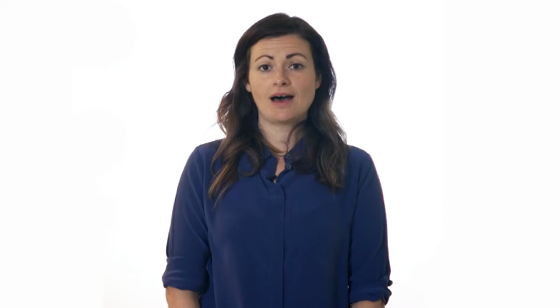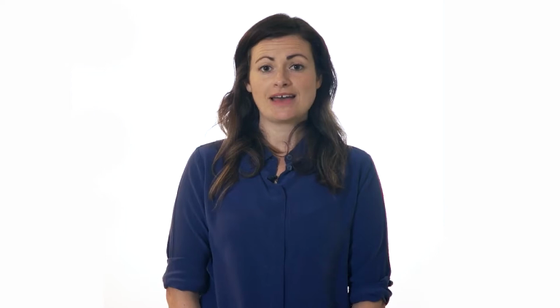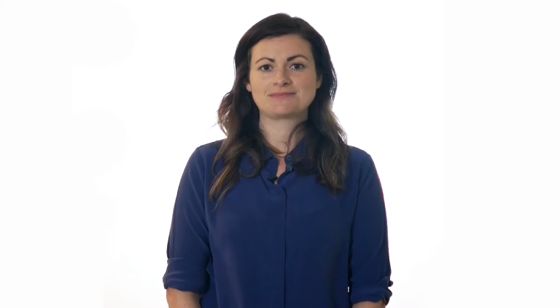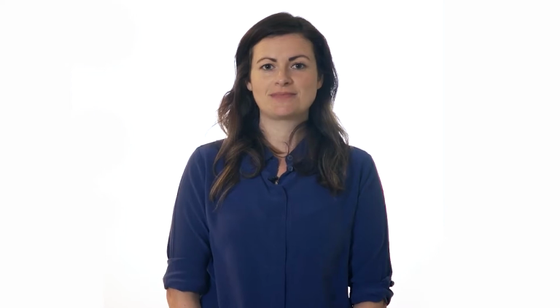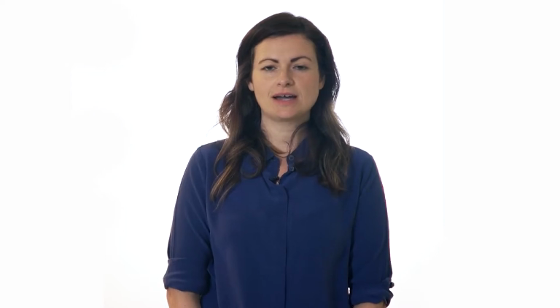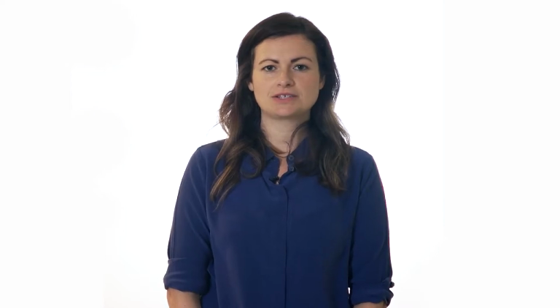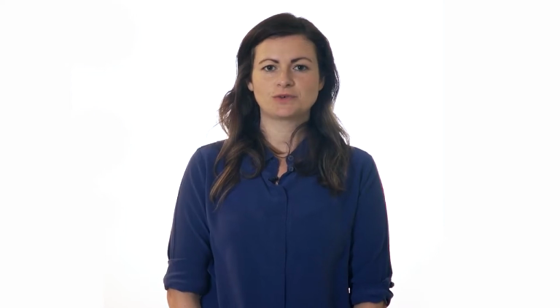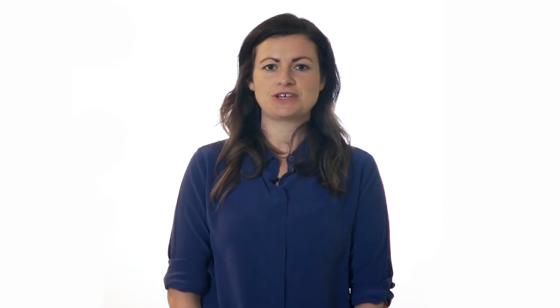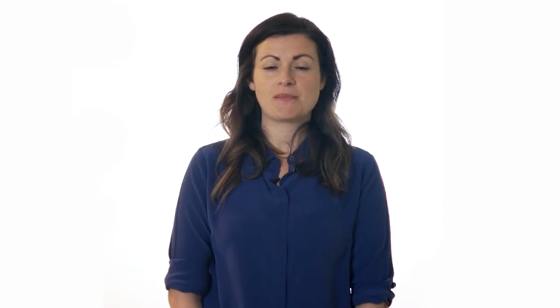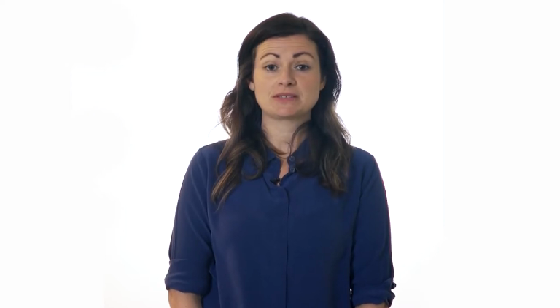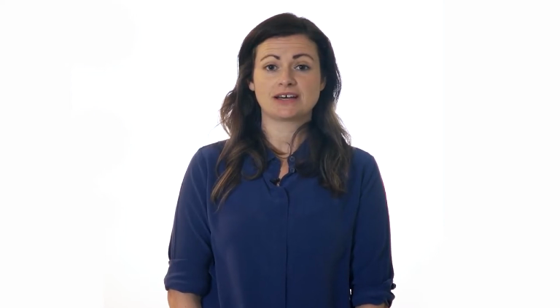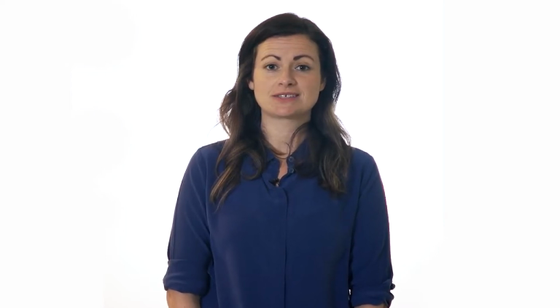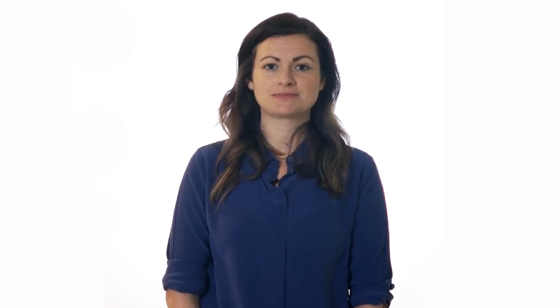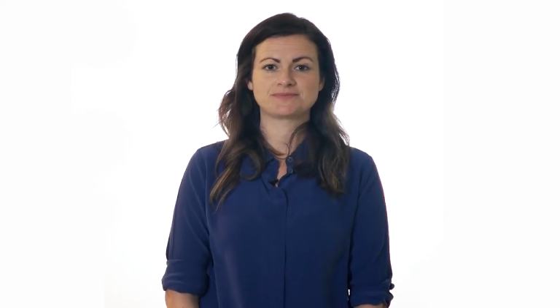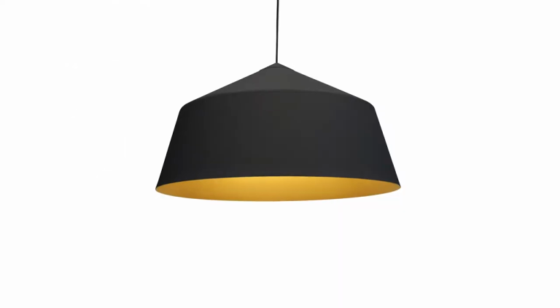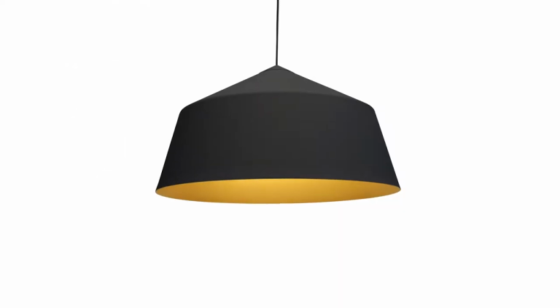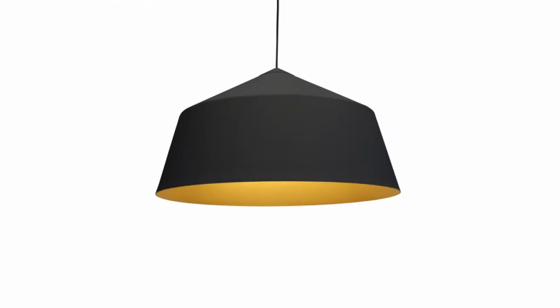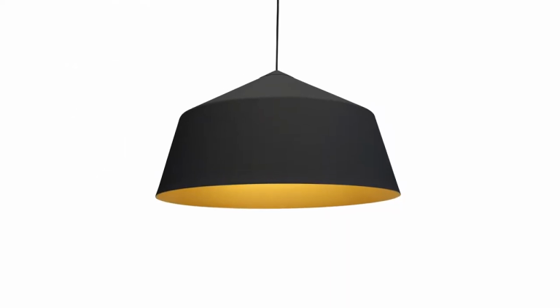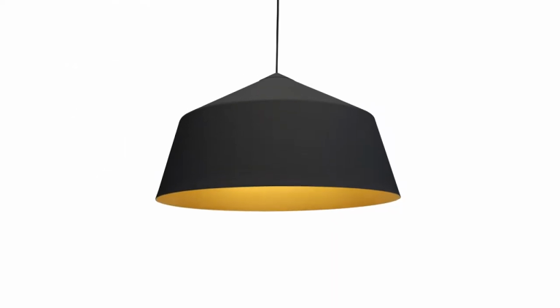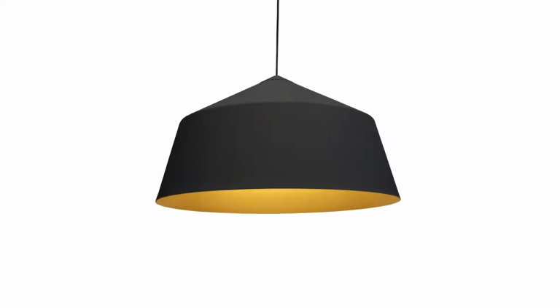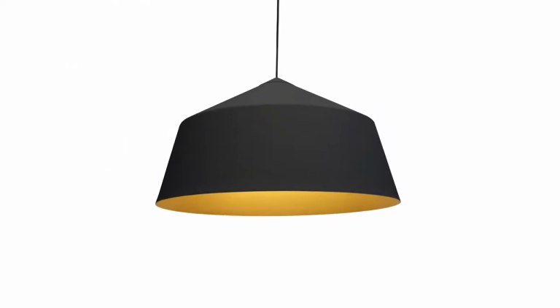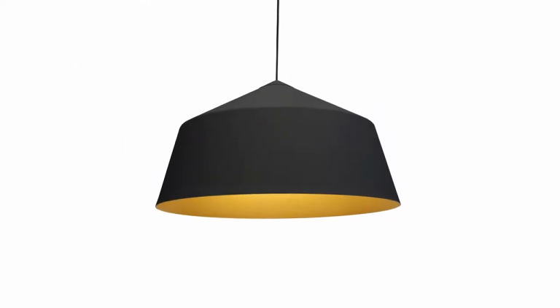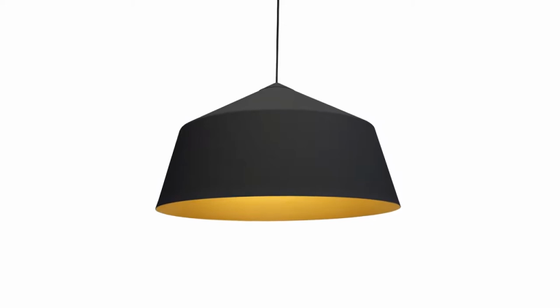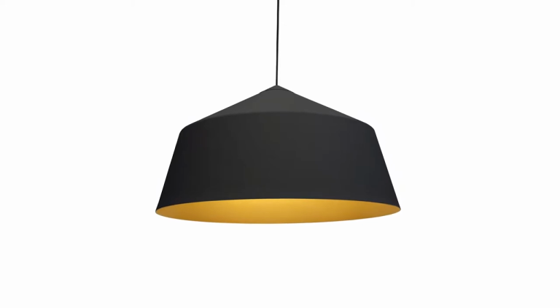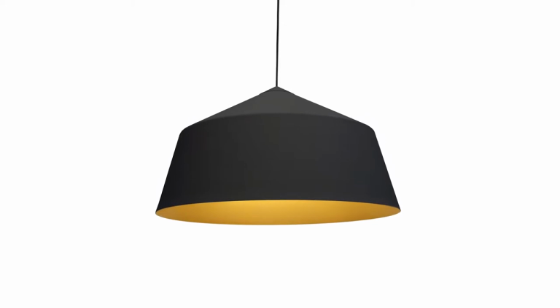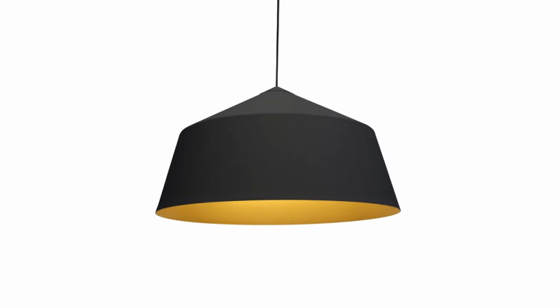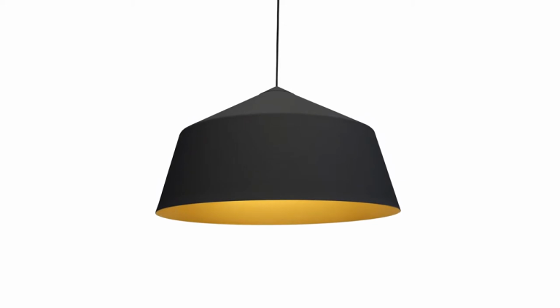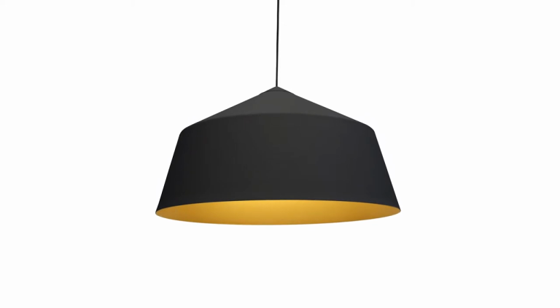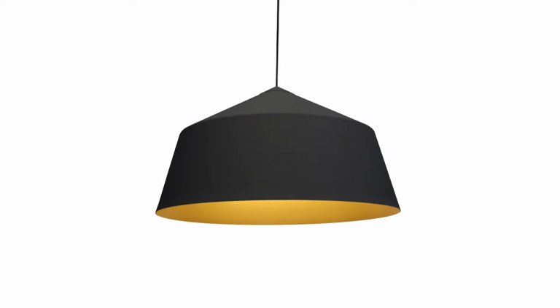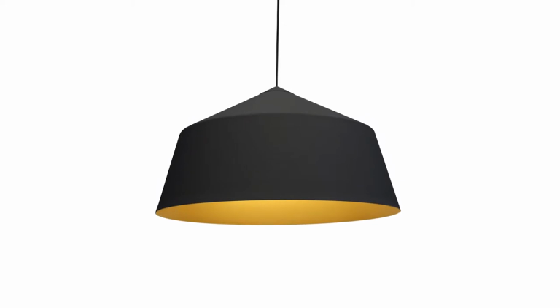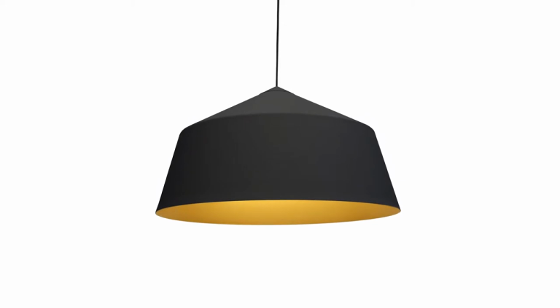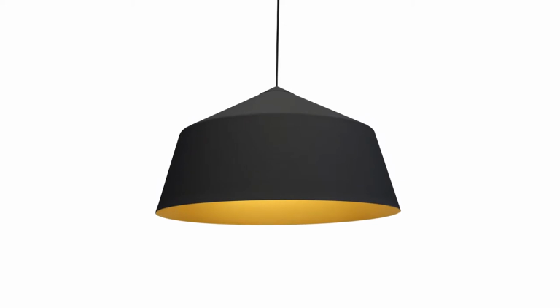Hi, I'd like to talk to you about Circus. Circus is our best-selling pendant range, designed by Carina Warm for Innermost.